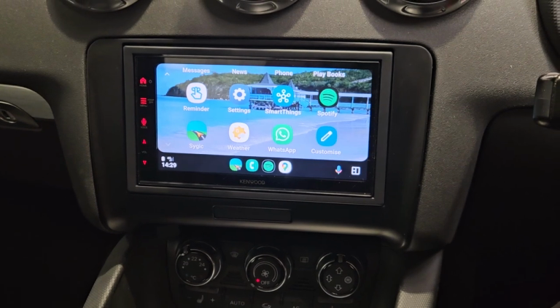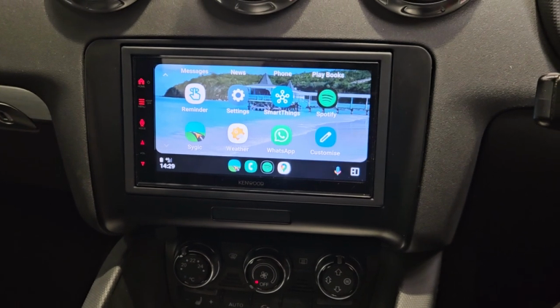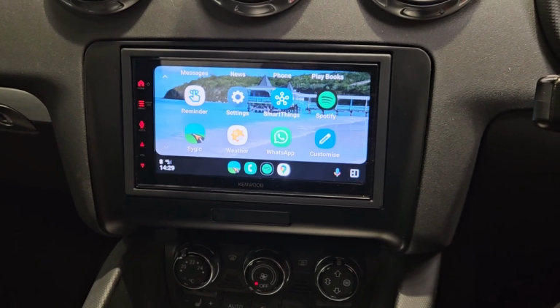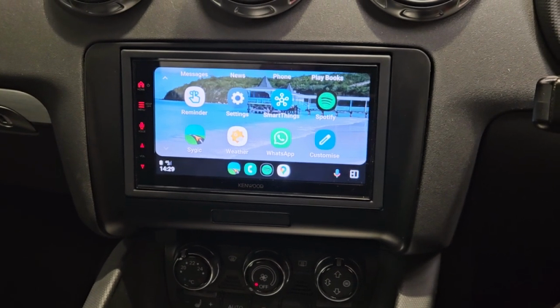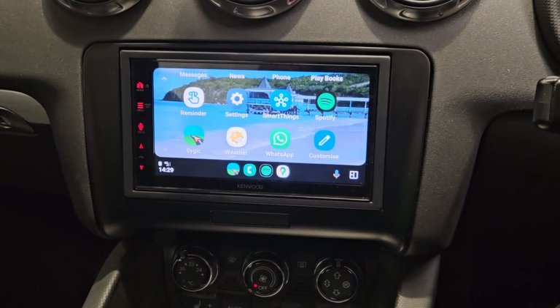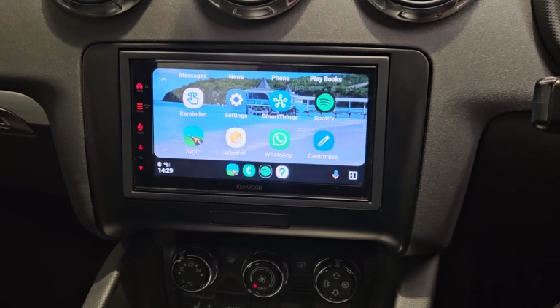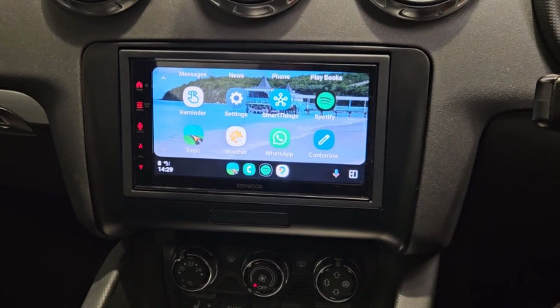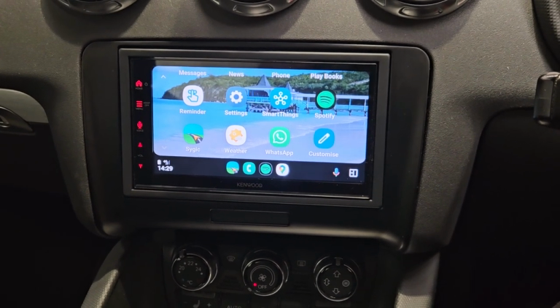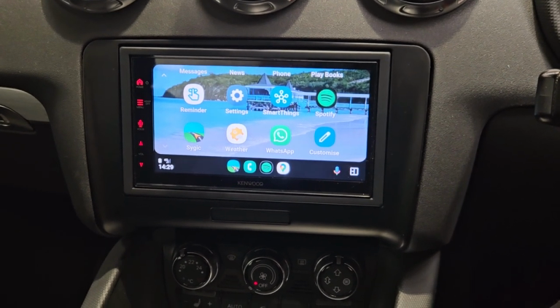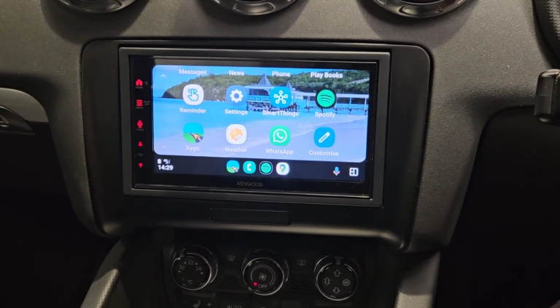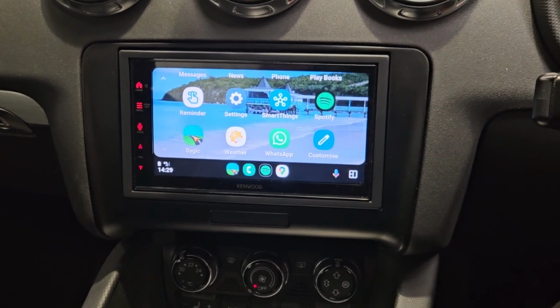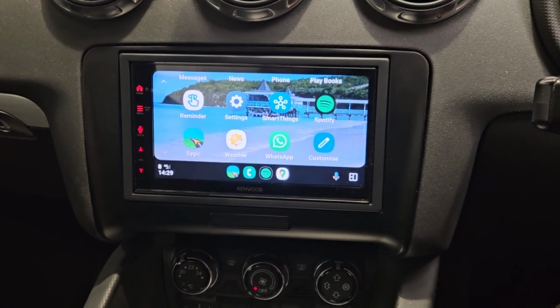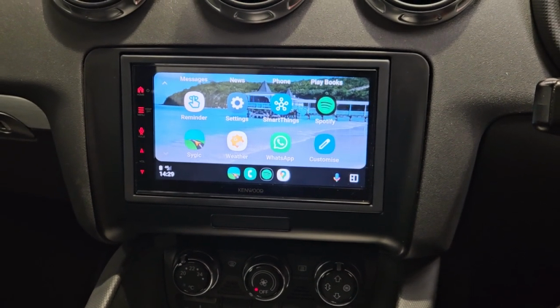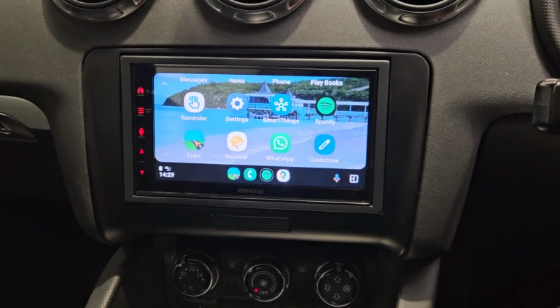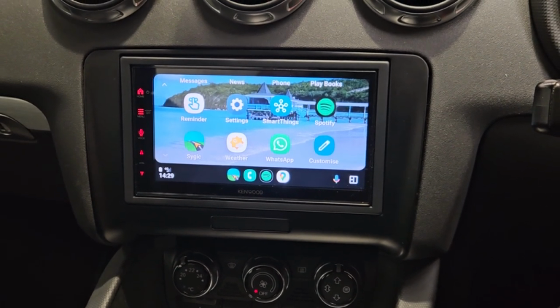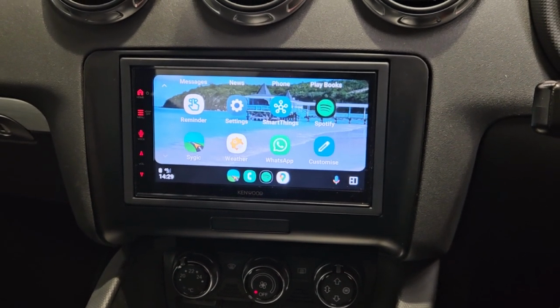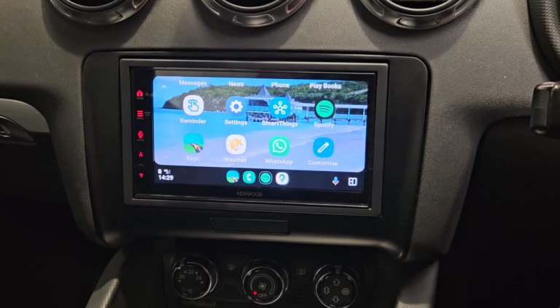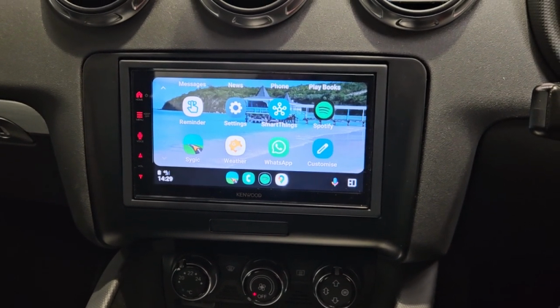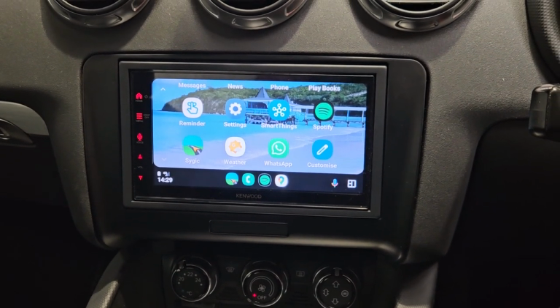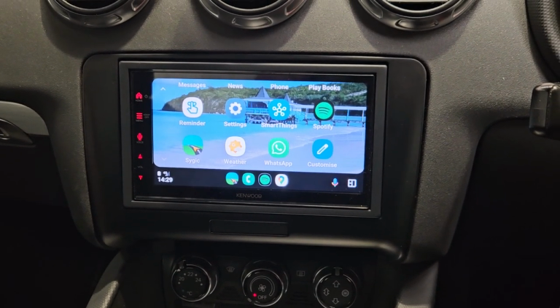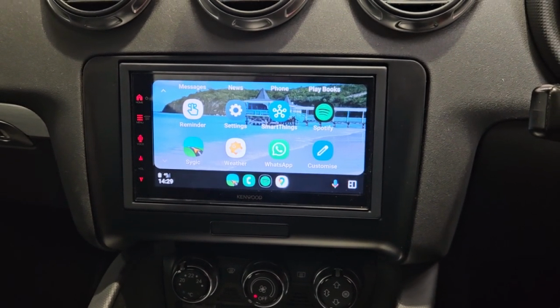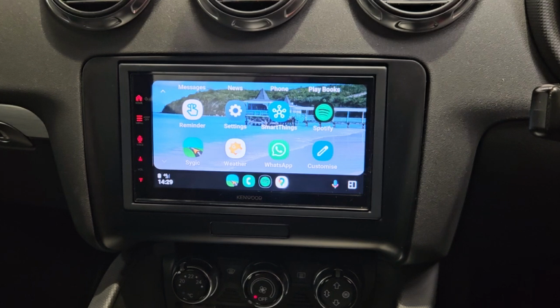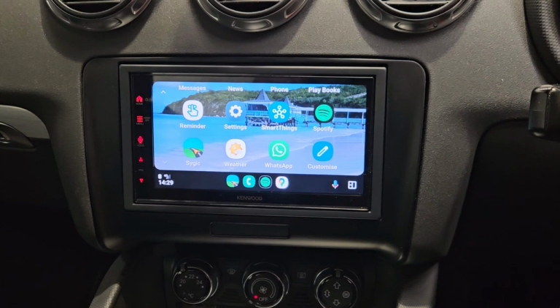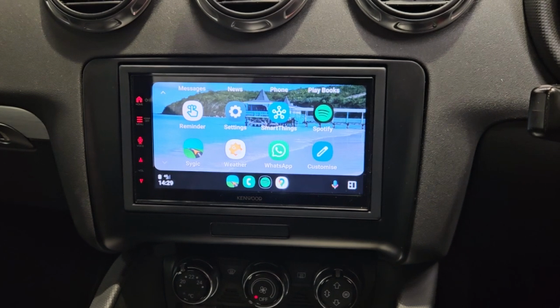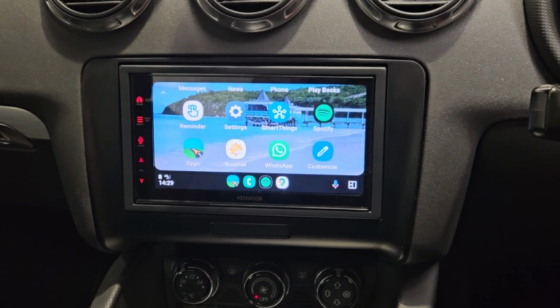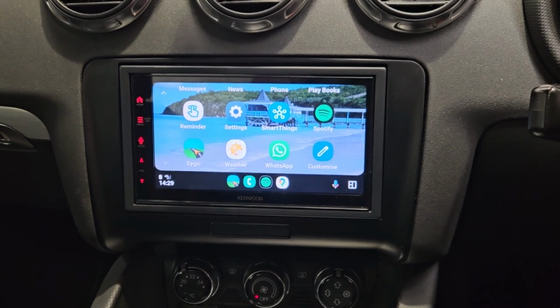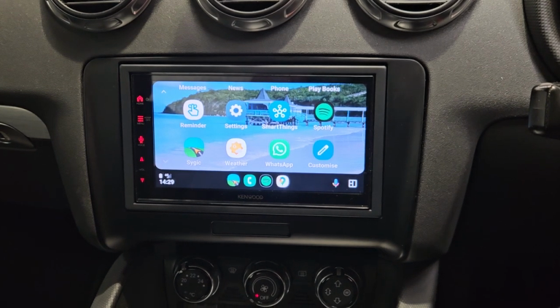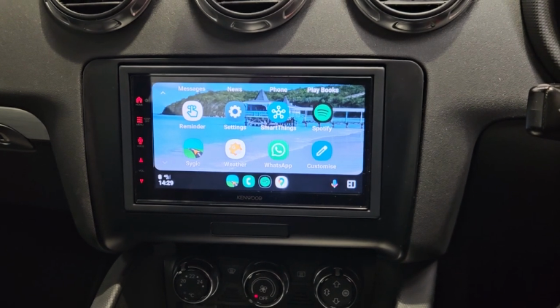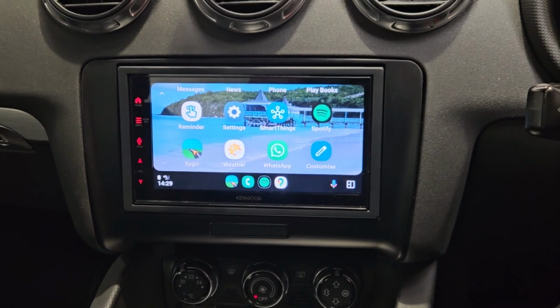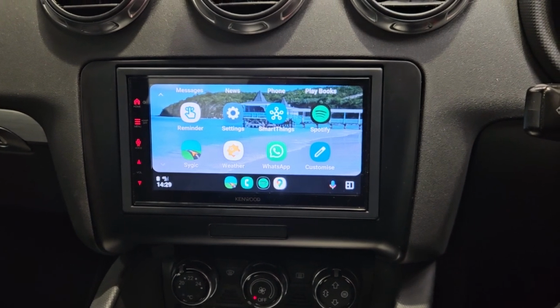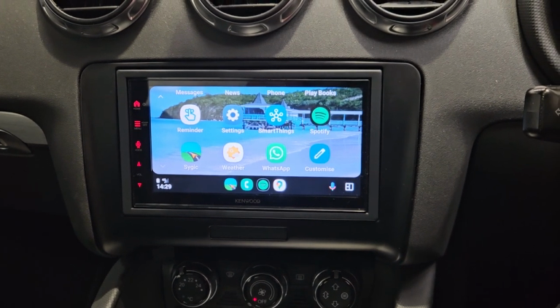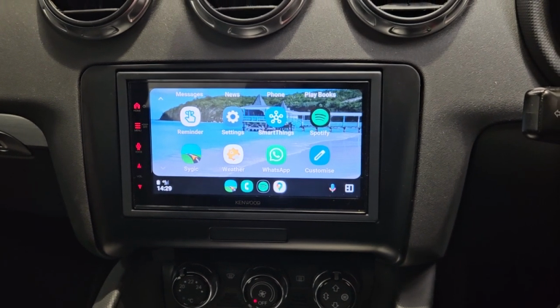Hi and welcome to another Kenwood video. This is a 2008 Audi TT Mark II.